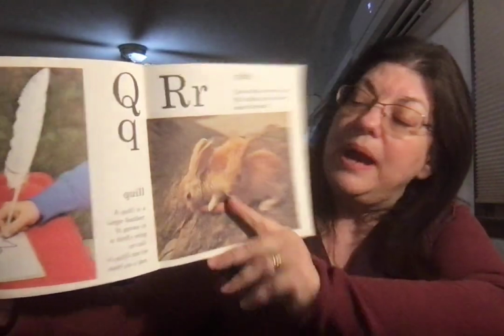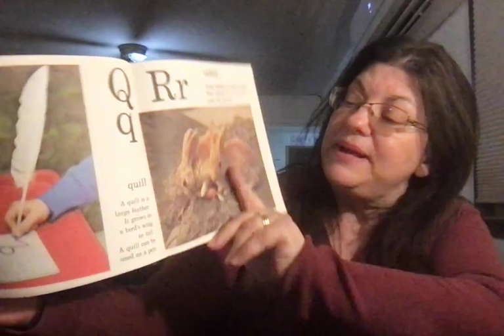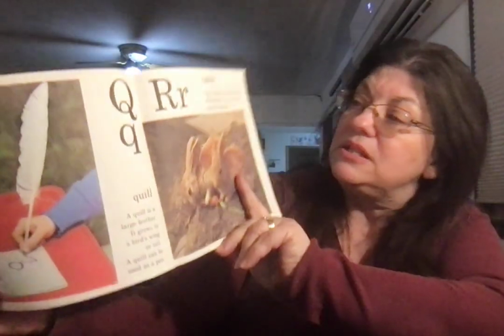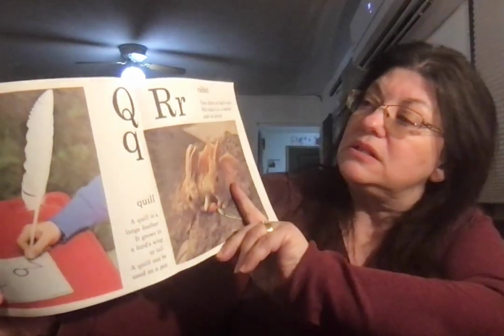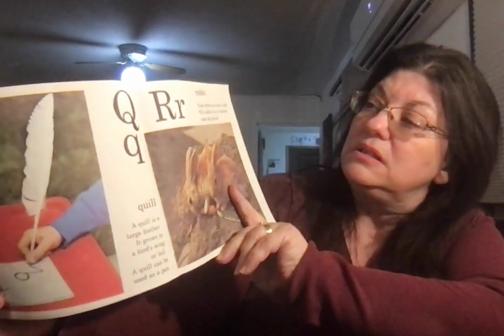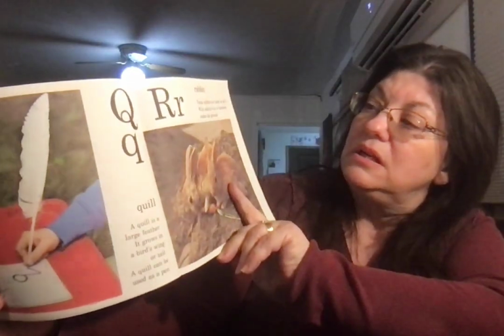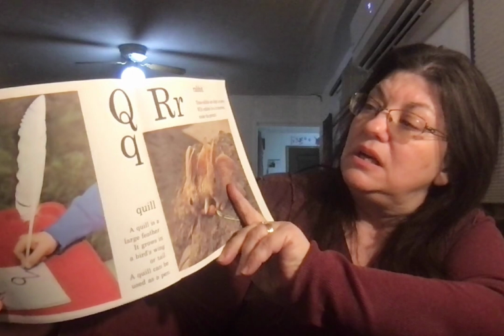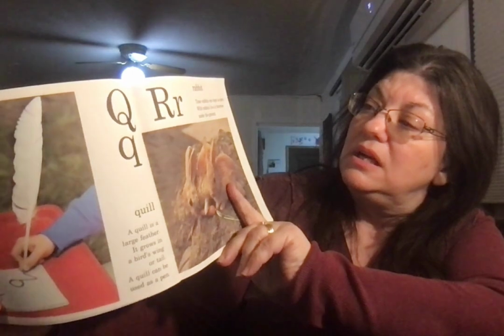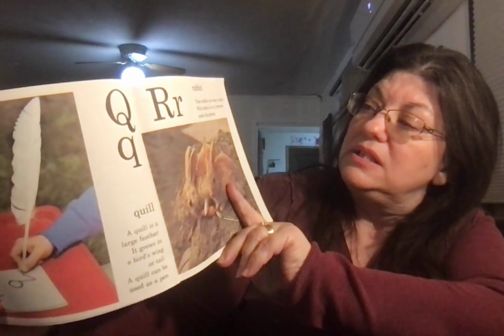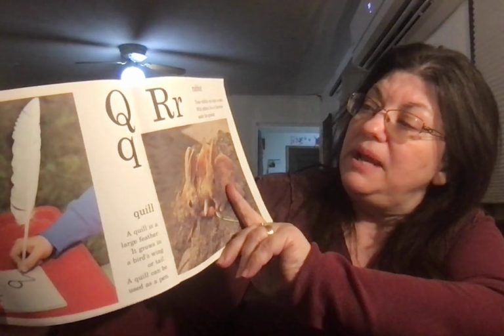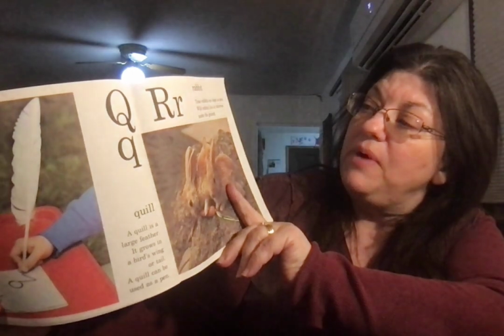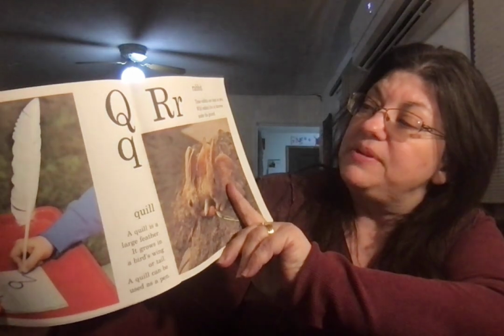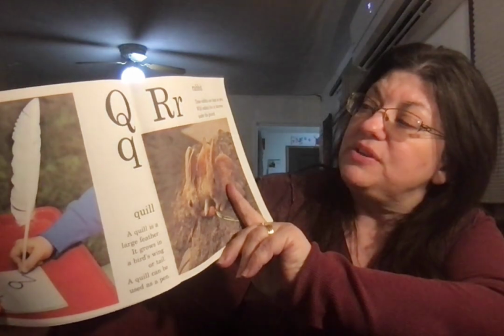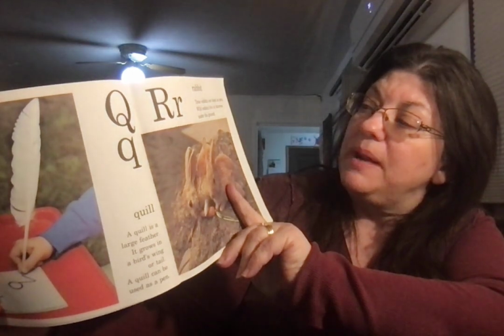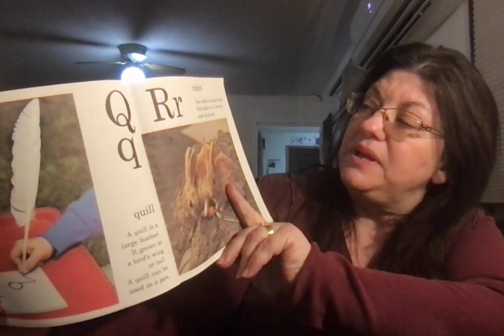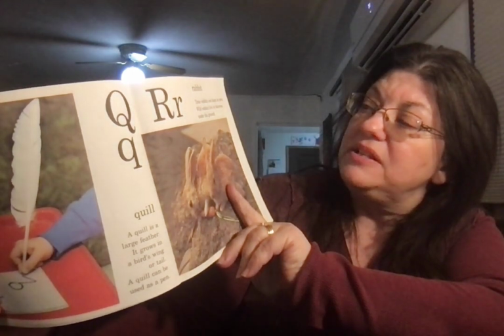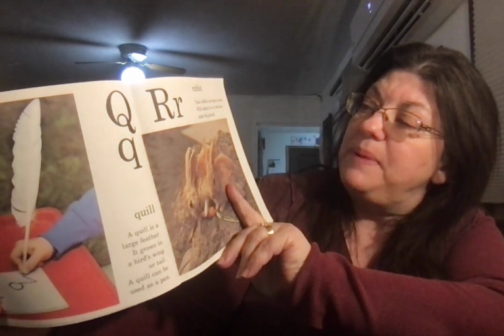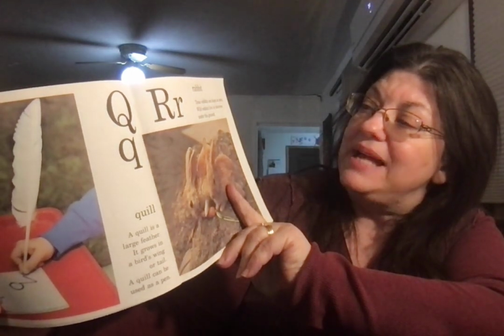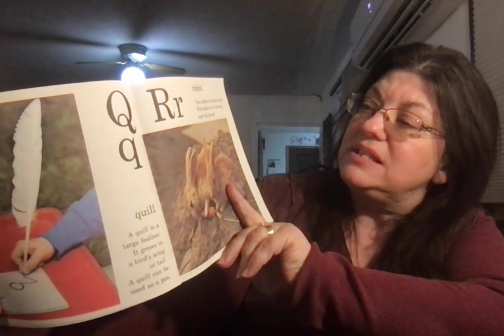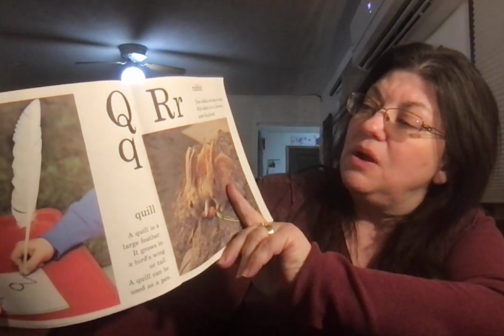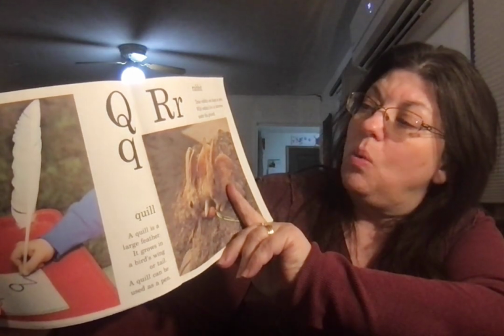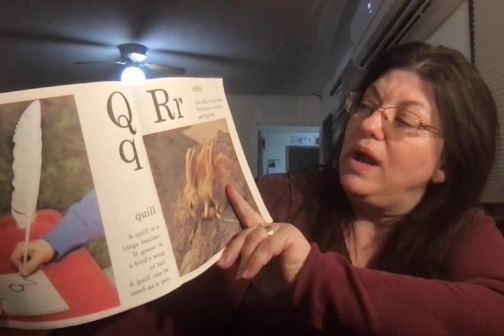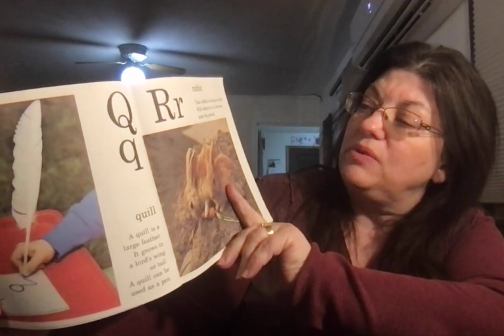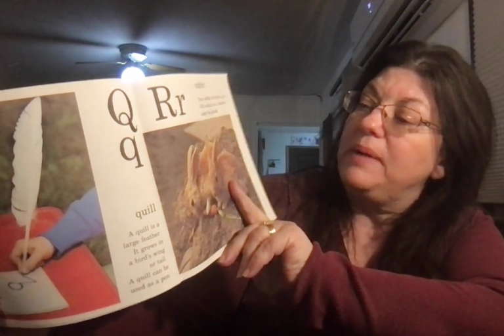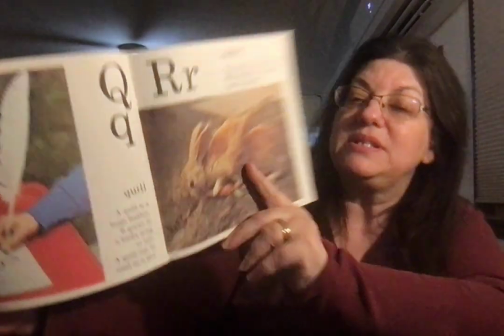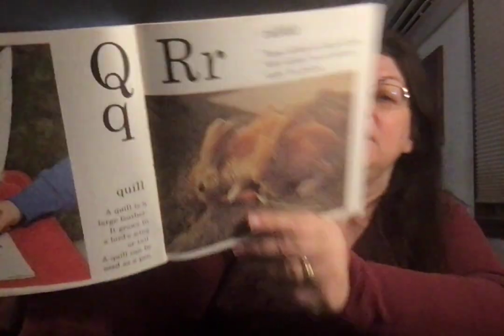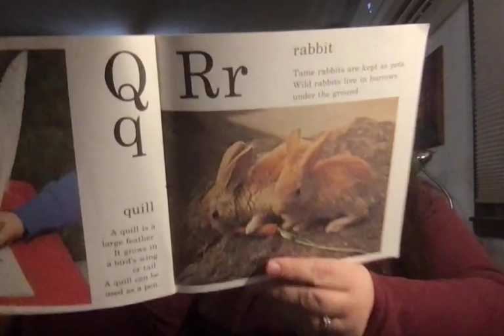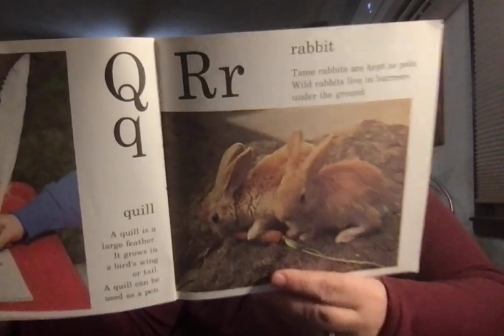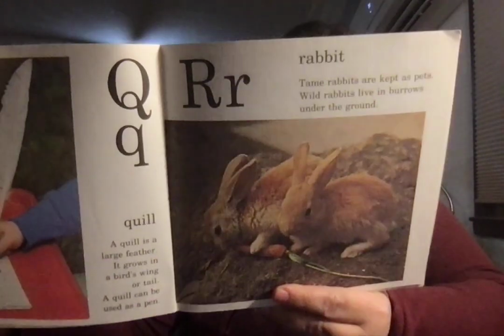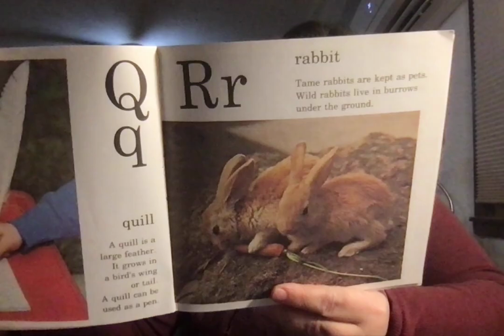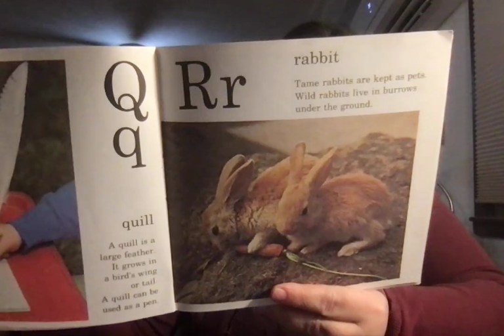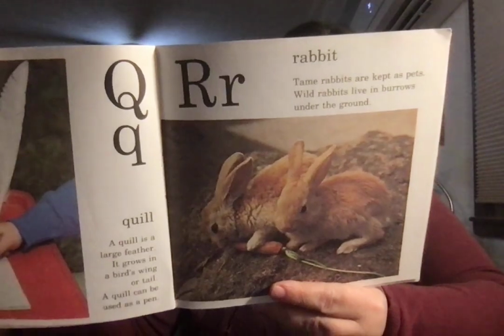Rabbit. Tame rabbits are kept as pets. Wild rabbits live in burrows underground.